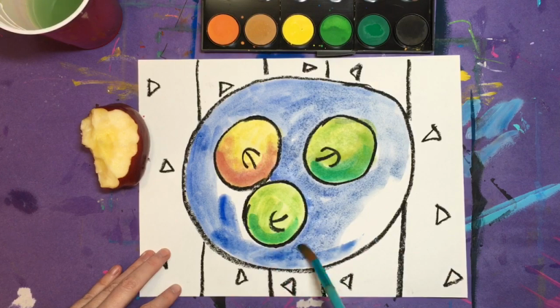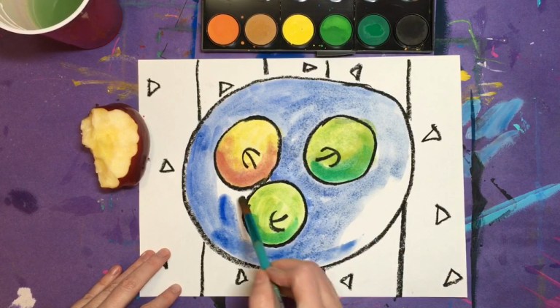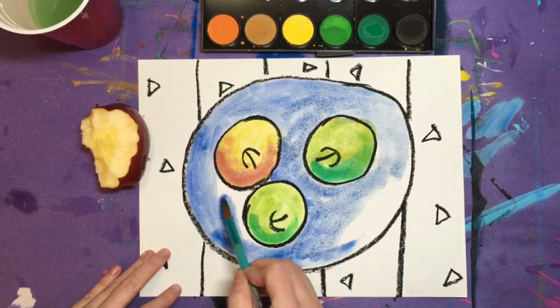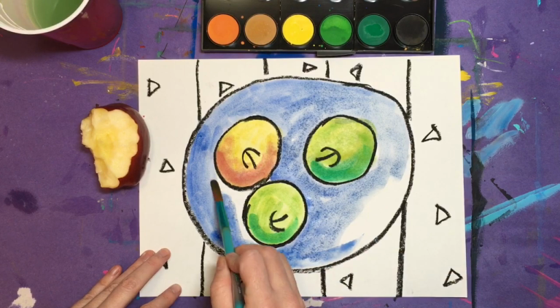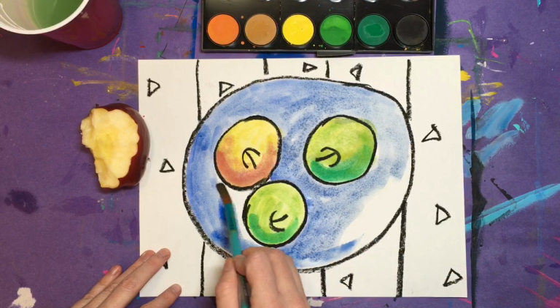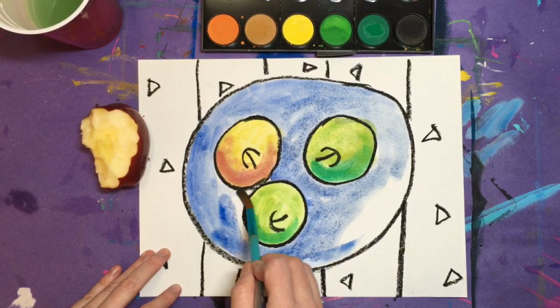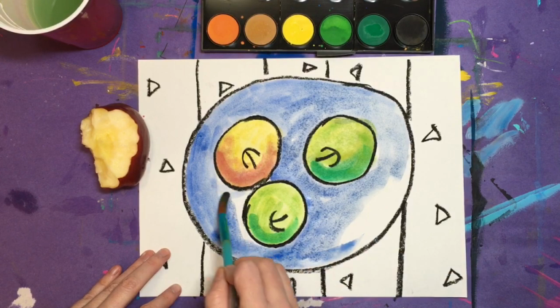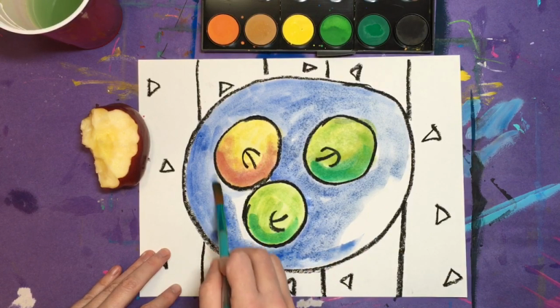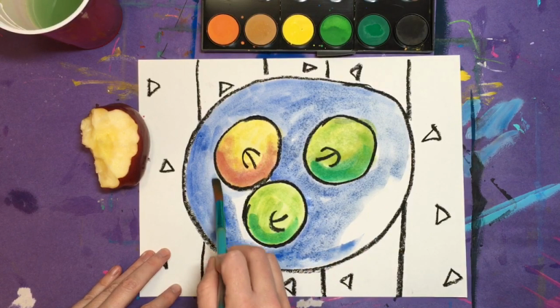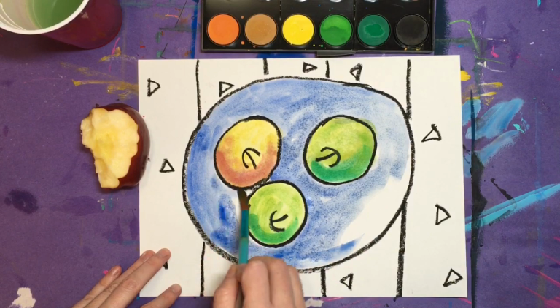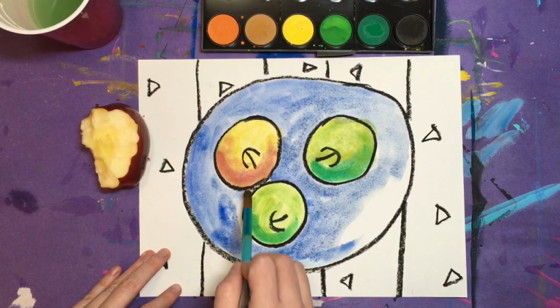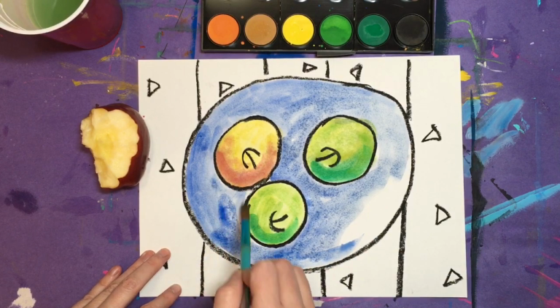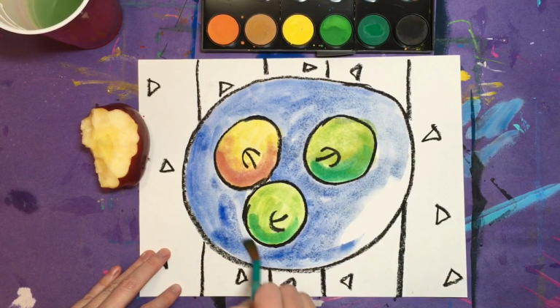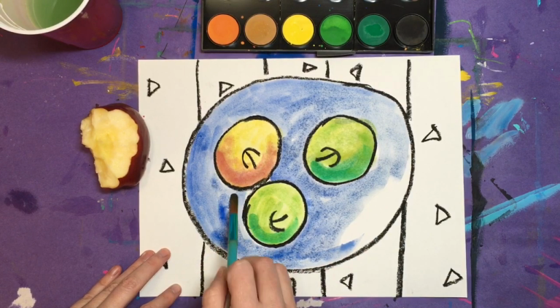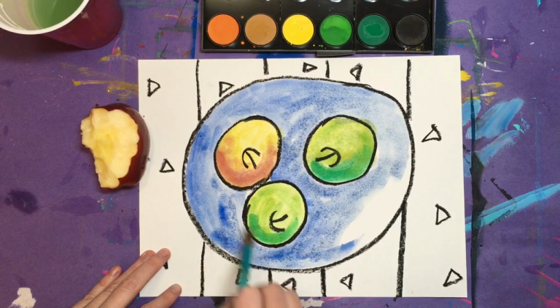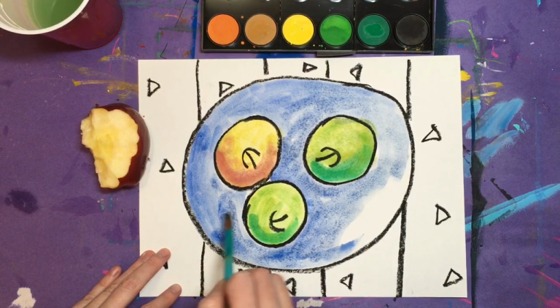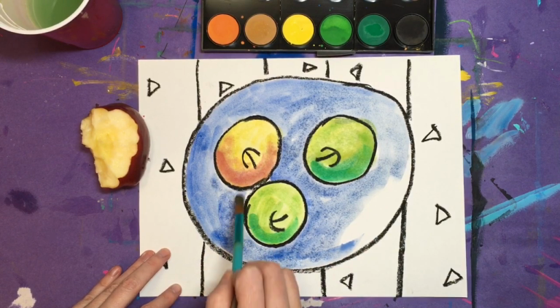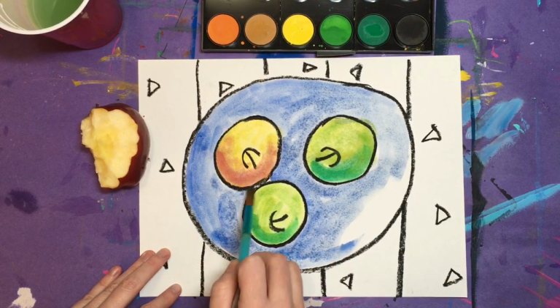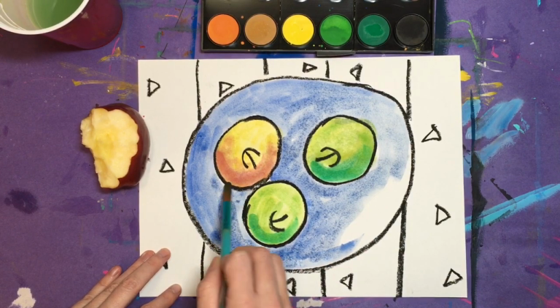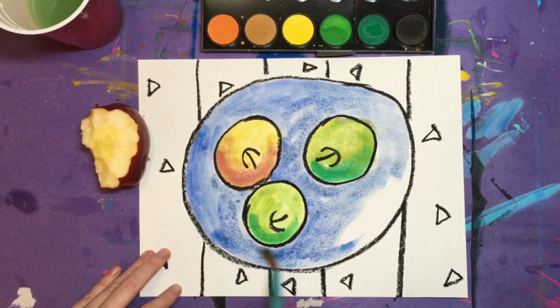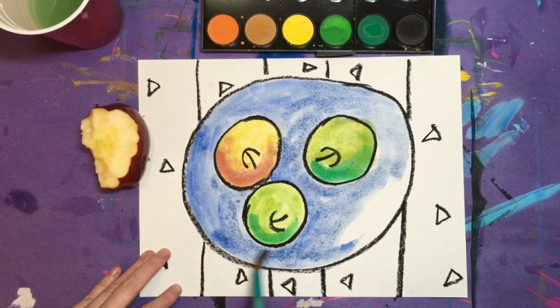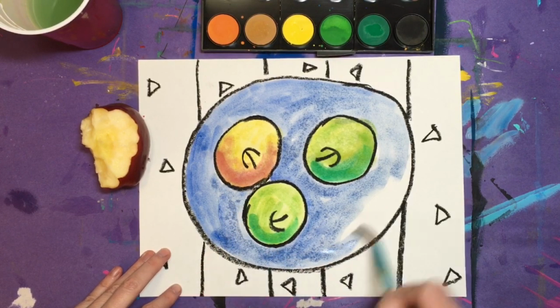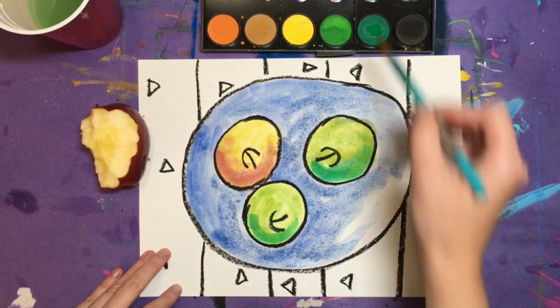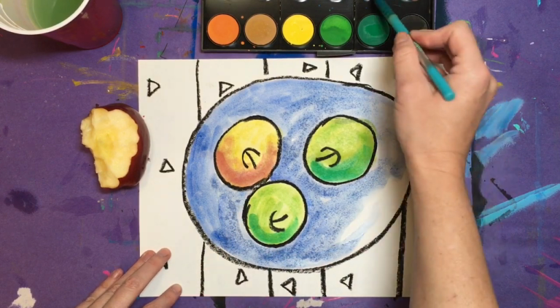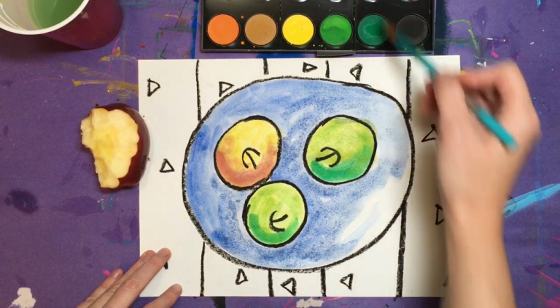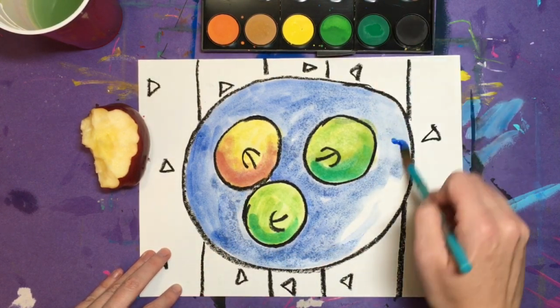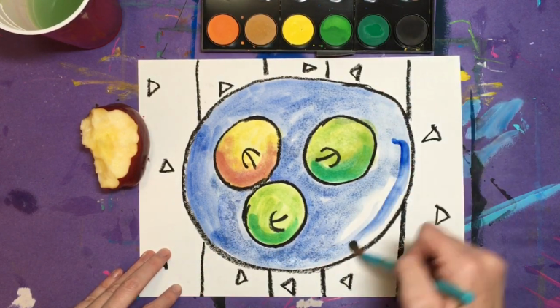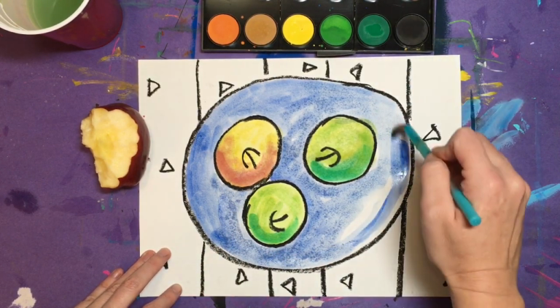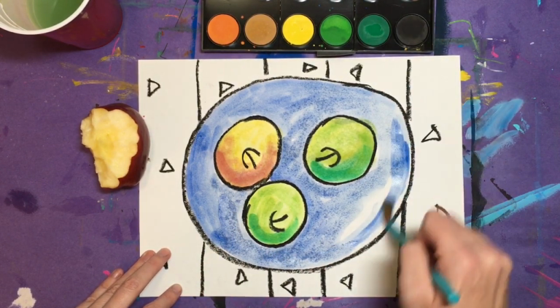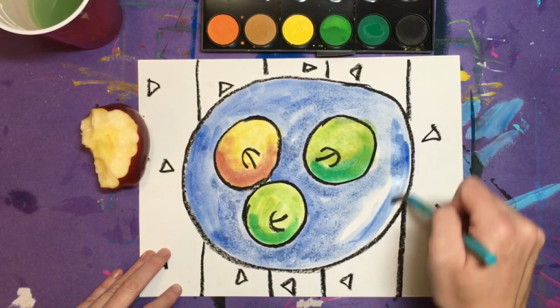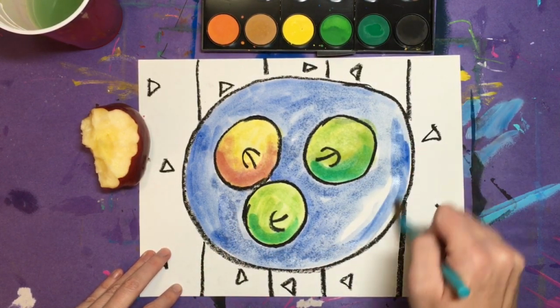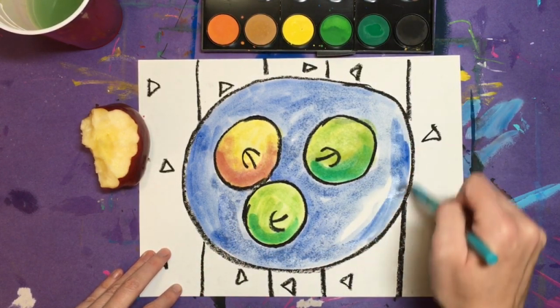Next, paint your plate. Choose a color that you didn't use on your apples — that way they stand out more.